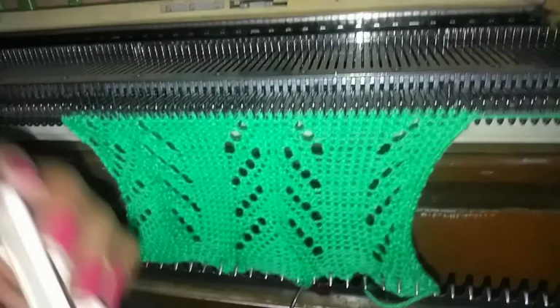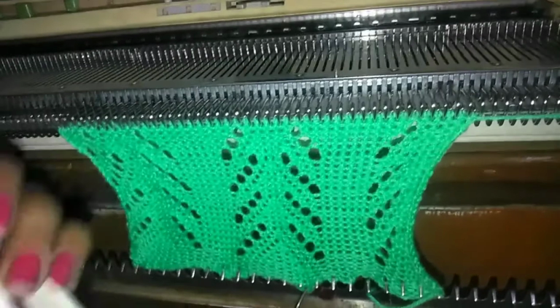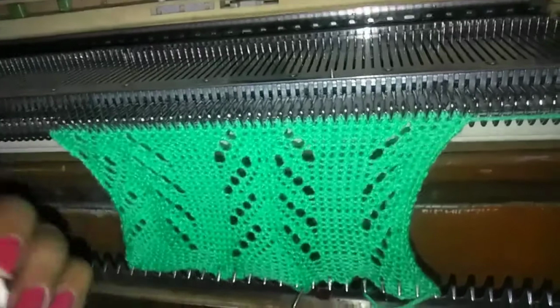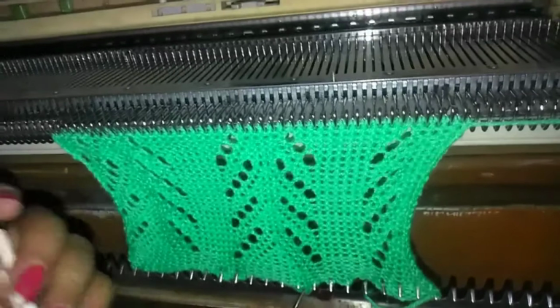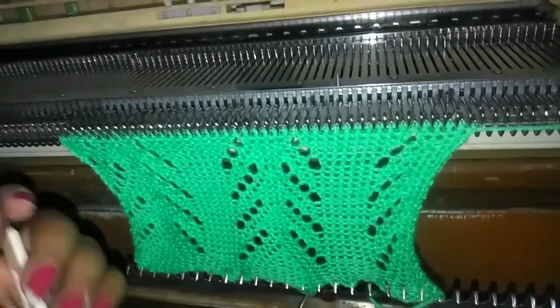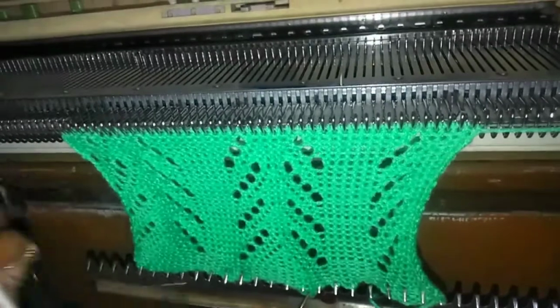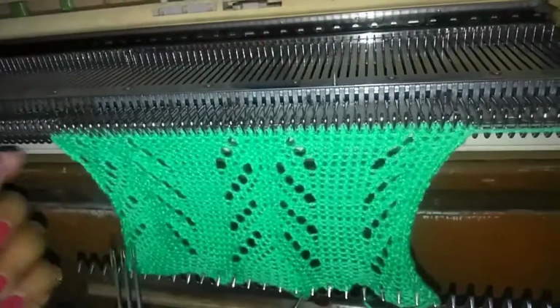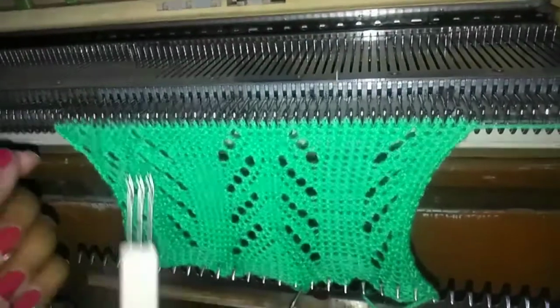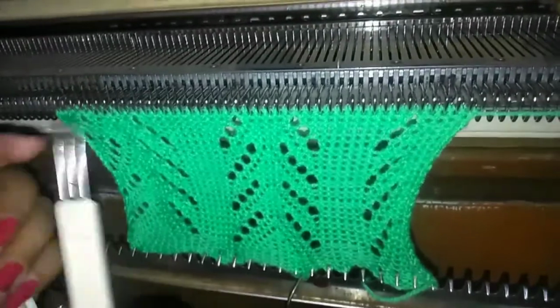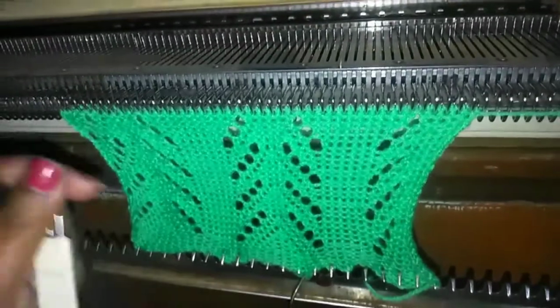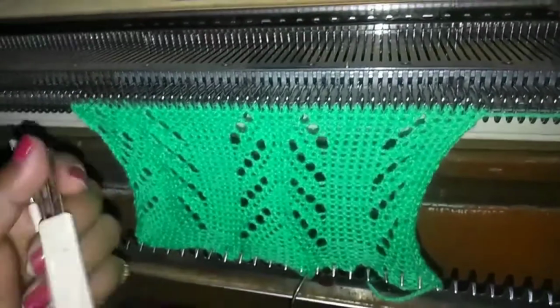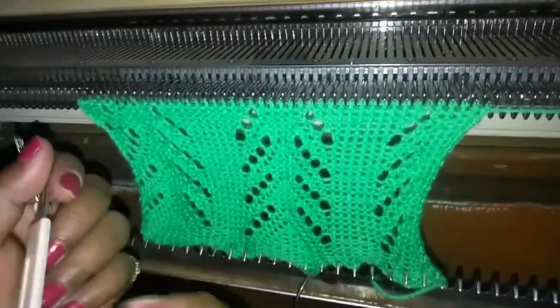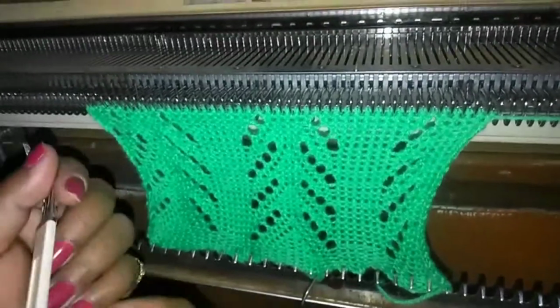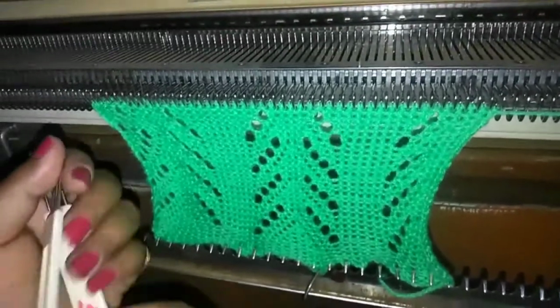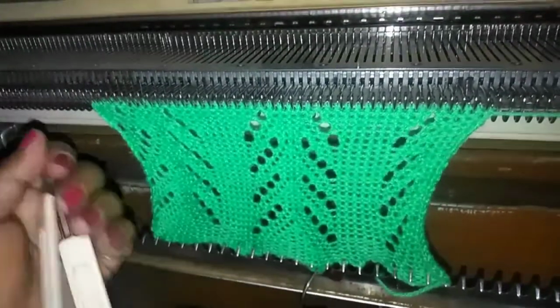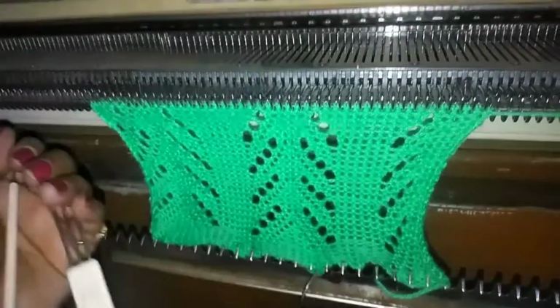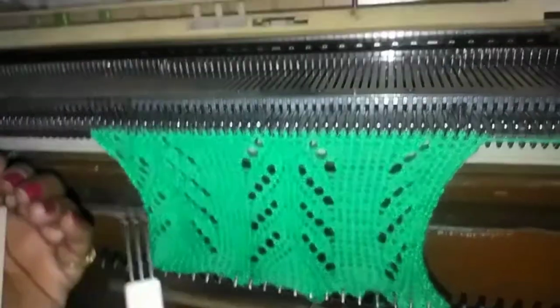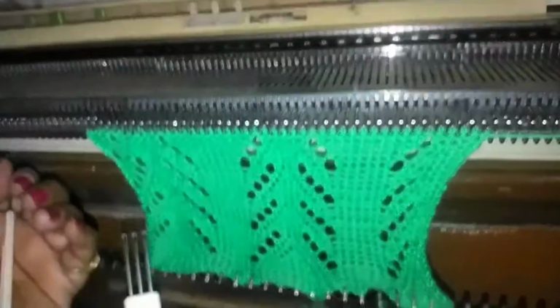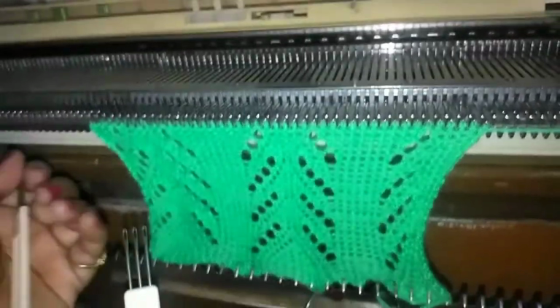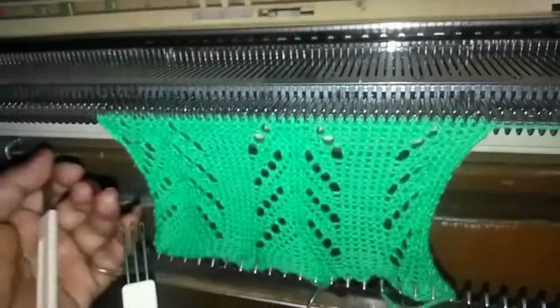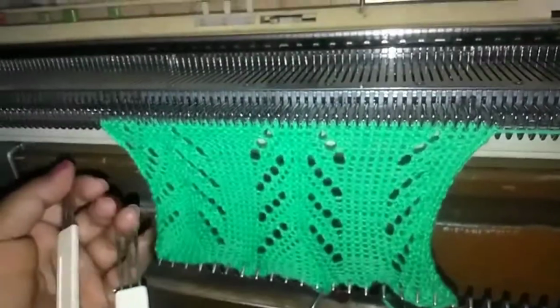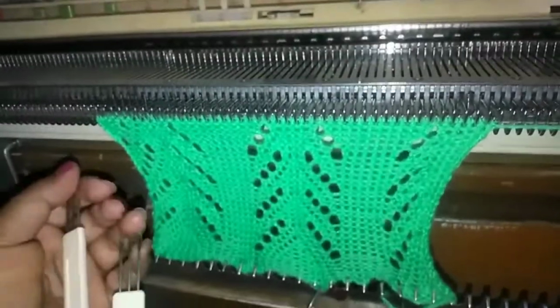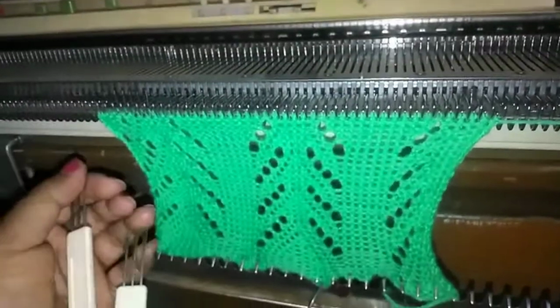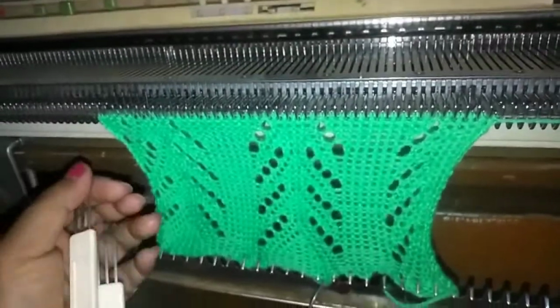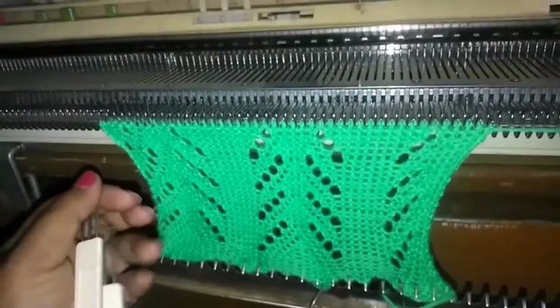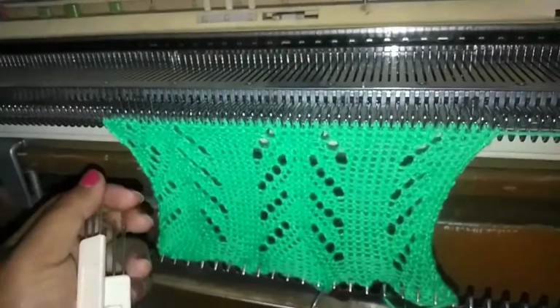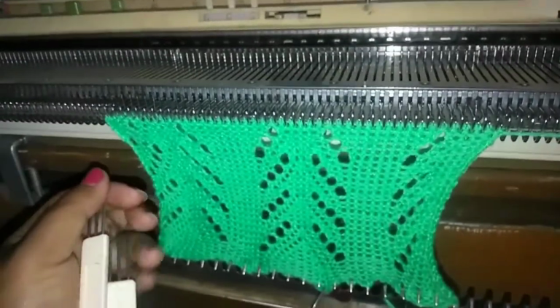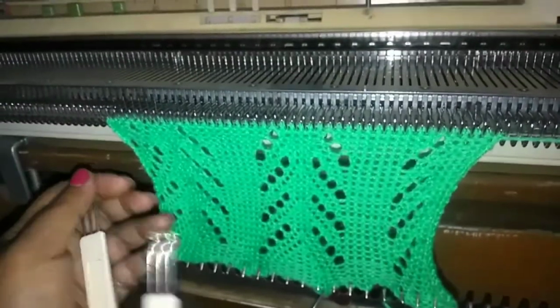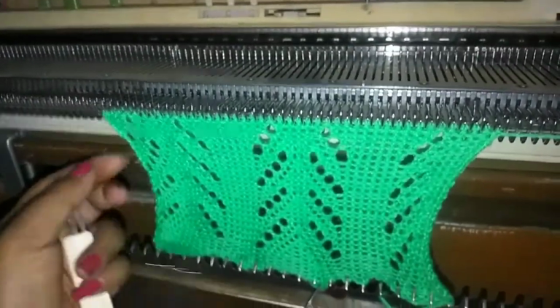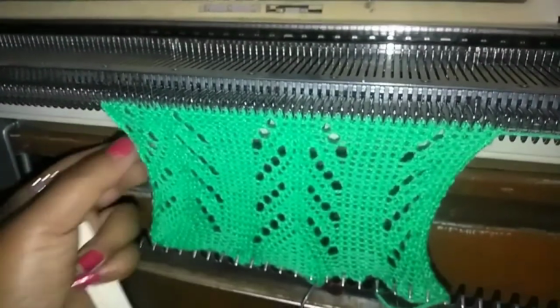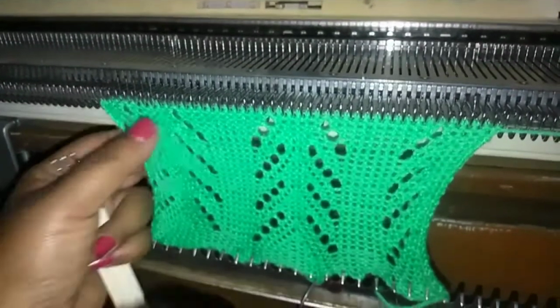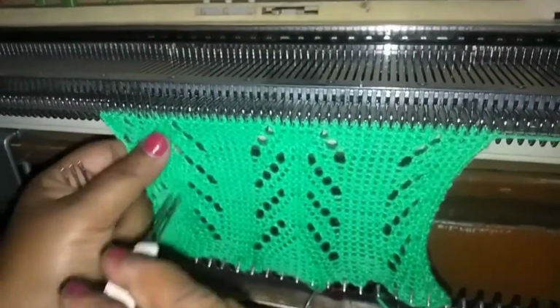This is a one minute trick and beautiful pattern, so we will make this pattern quickly.